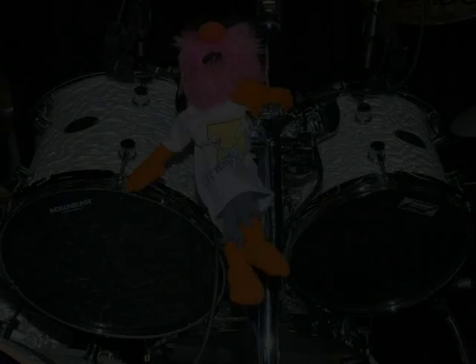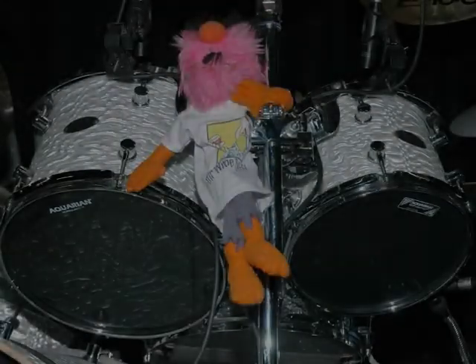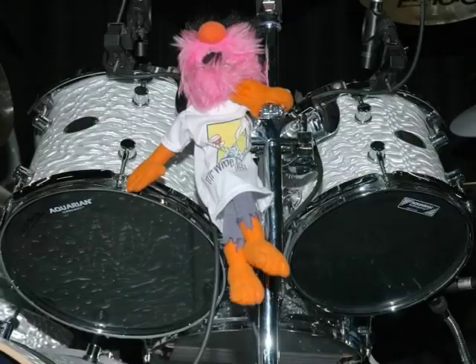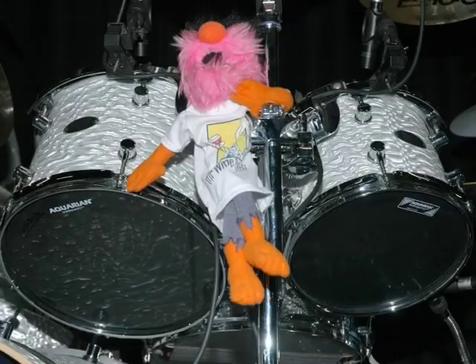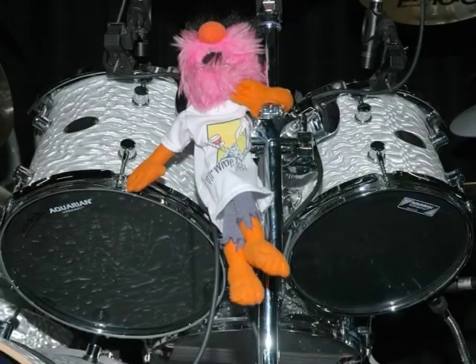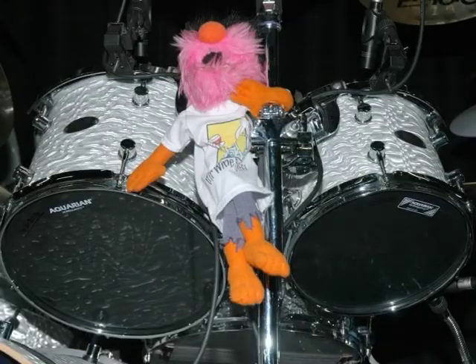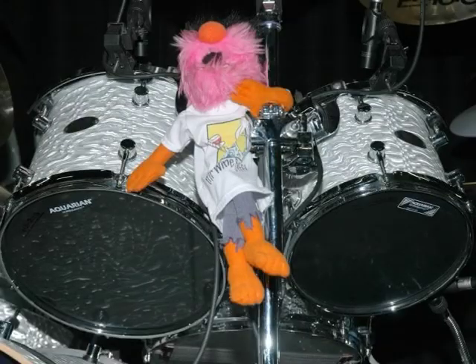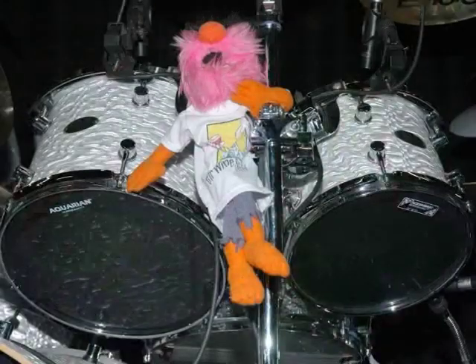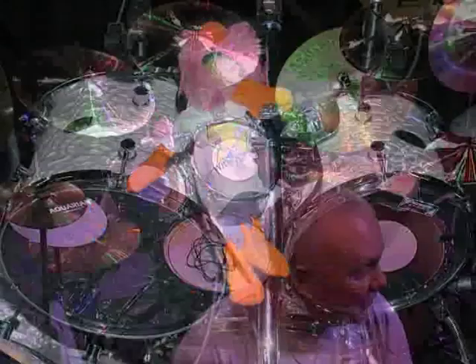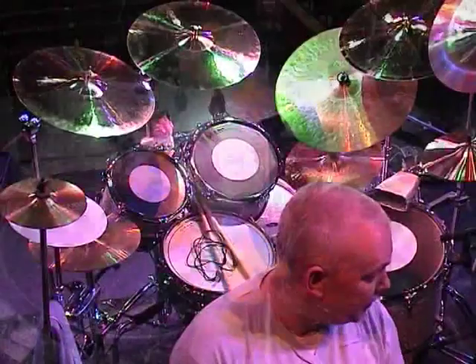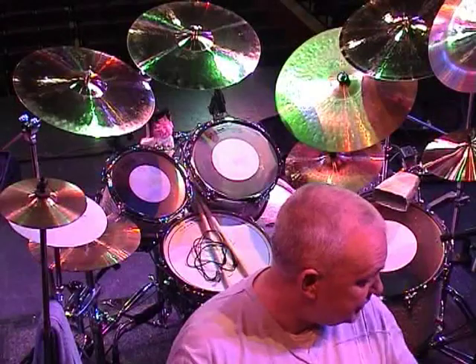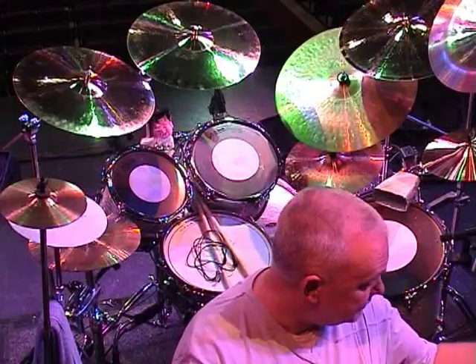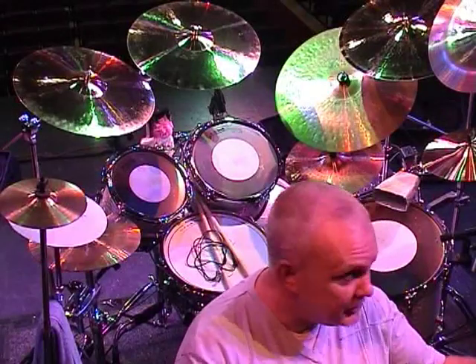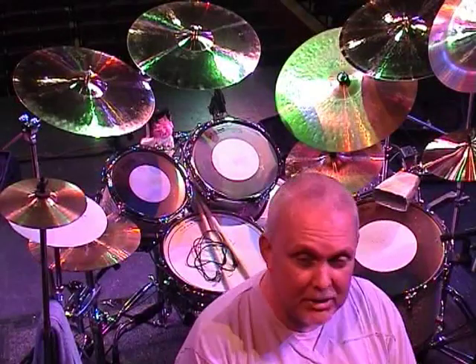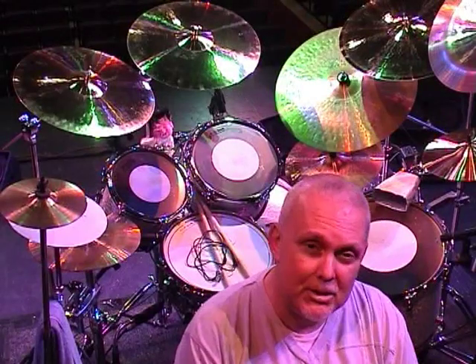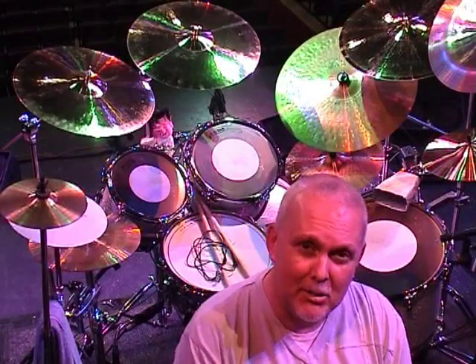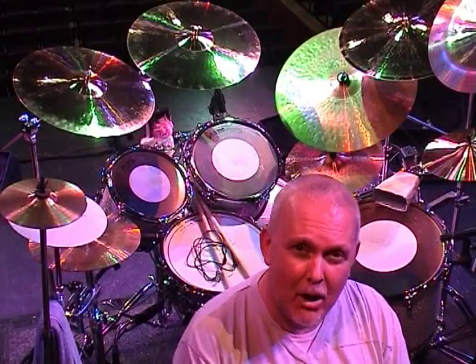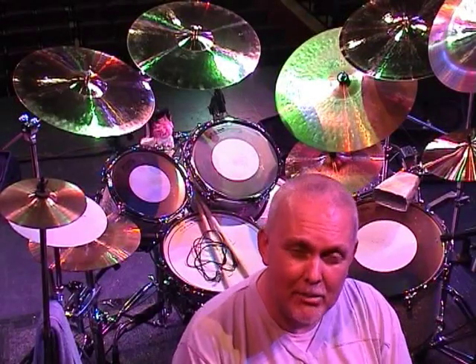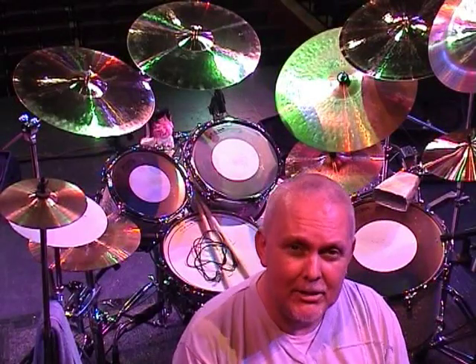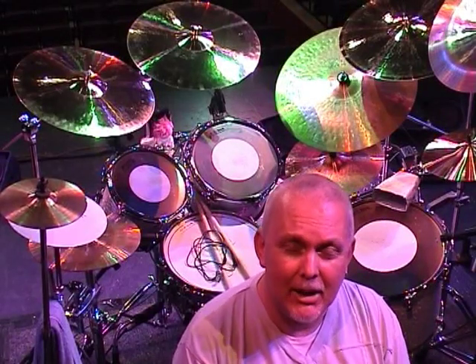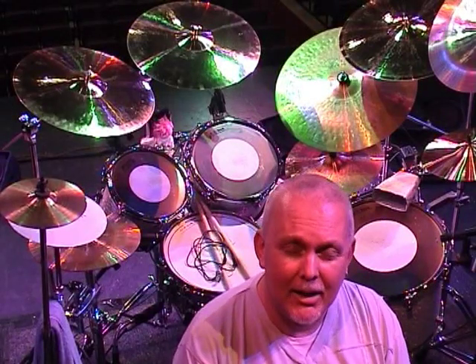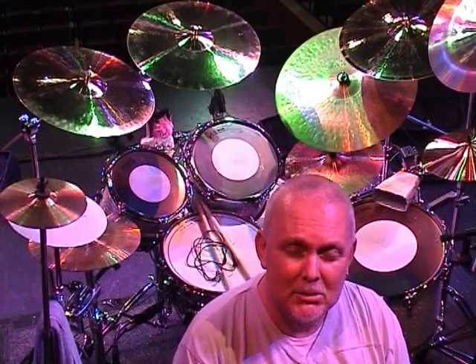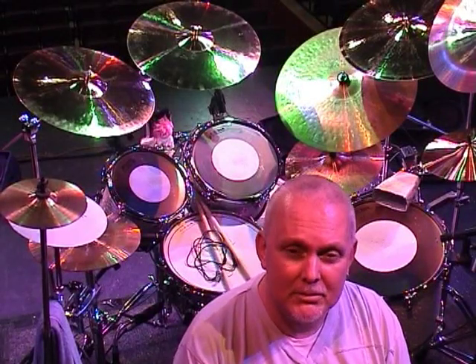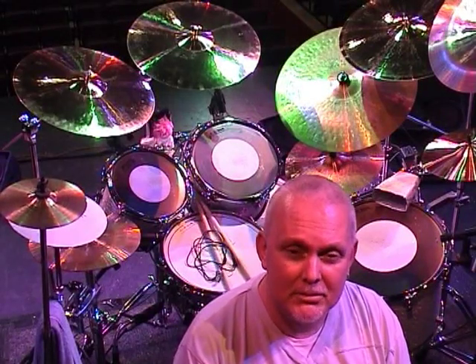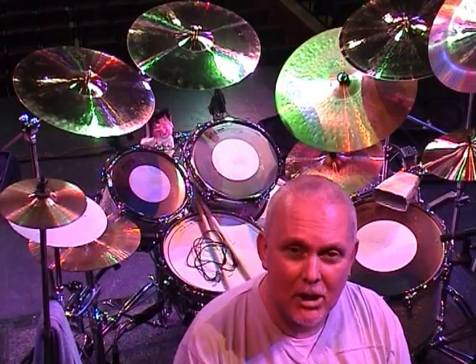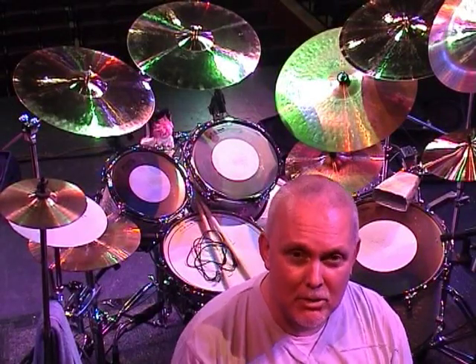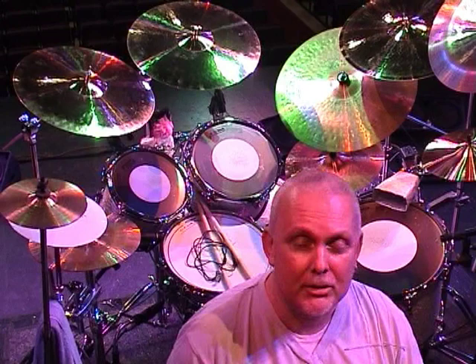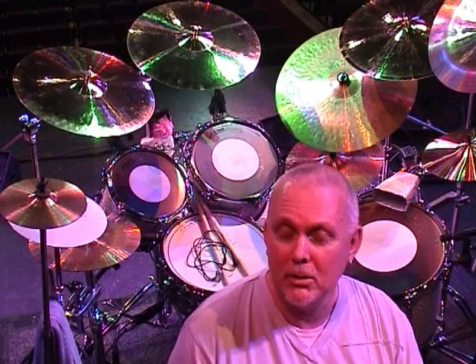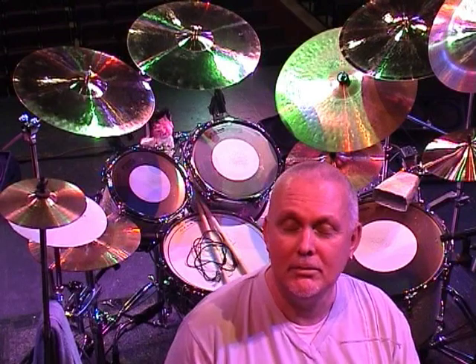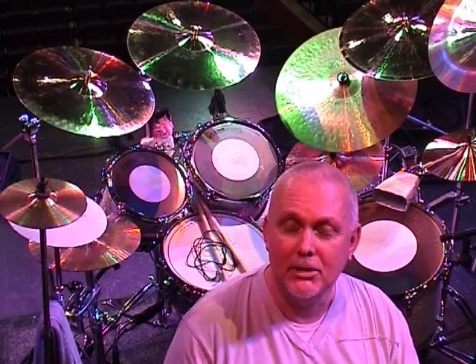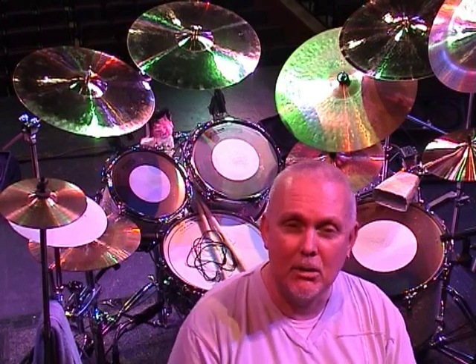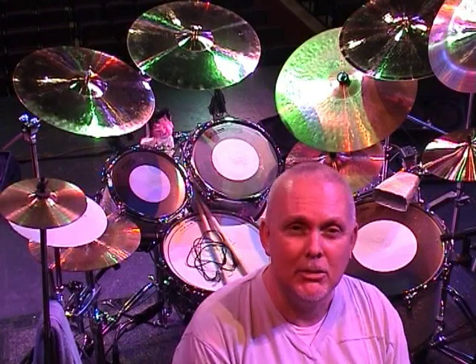Hello everybody, welcome to my office as you can see behind me. I'll run through the equipment.